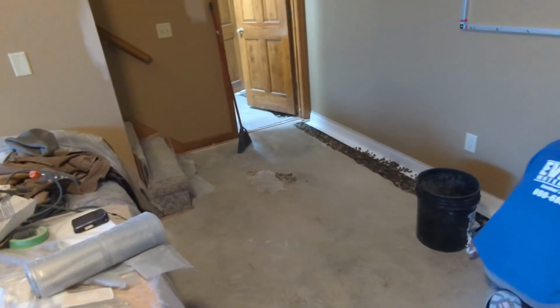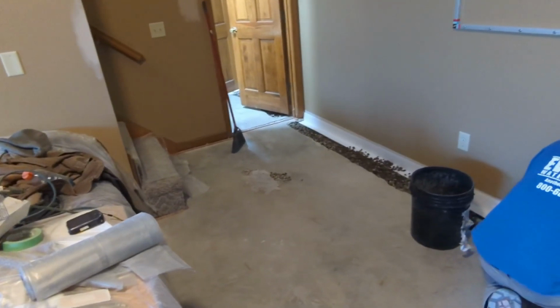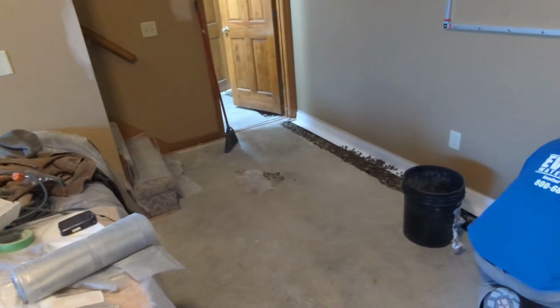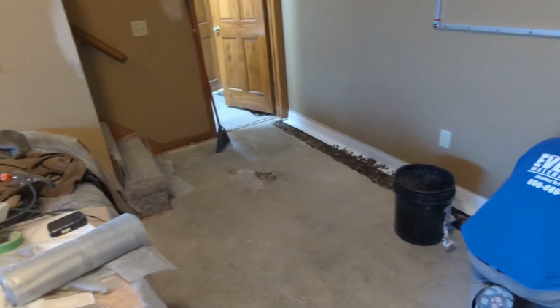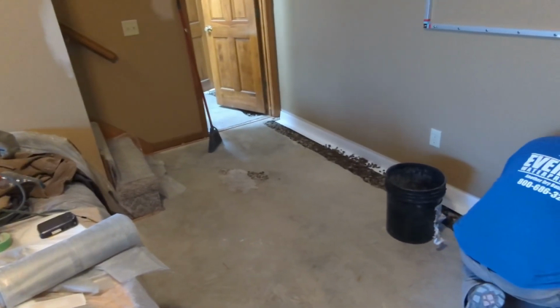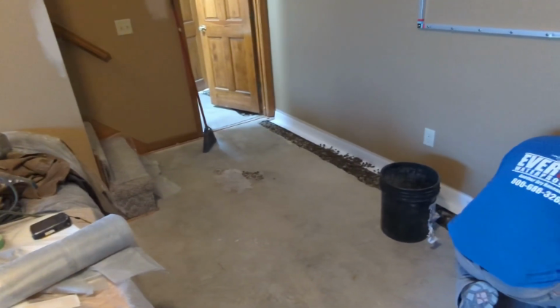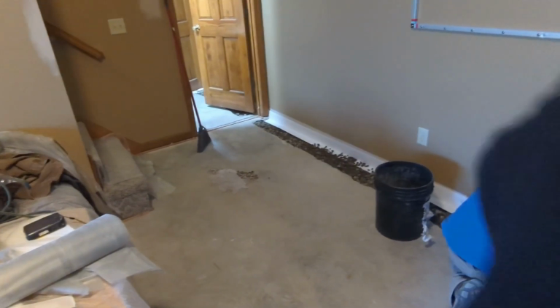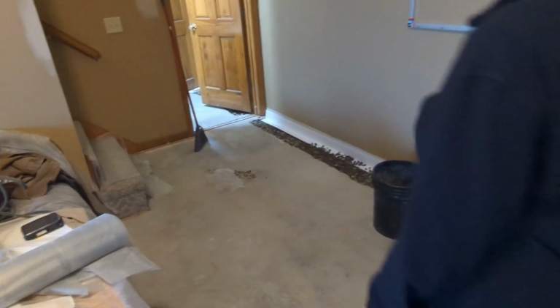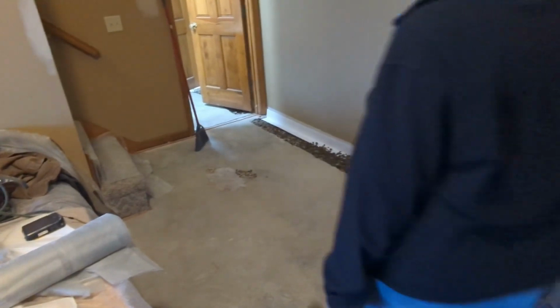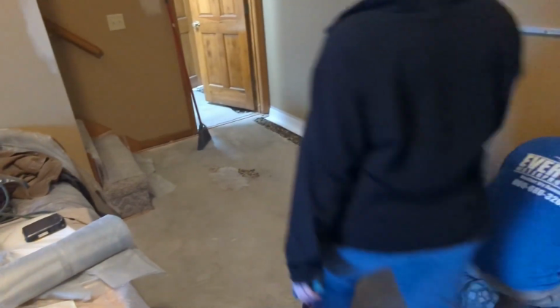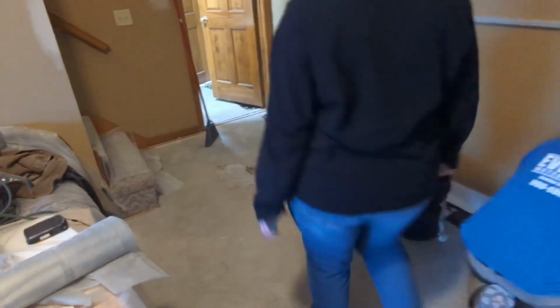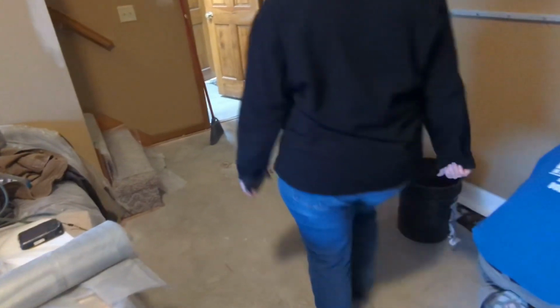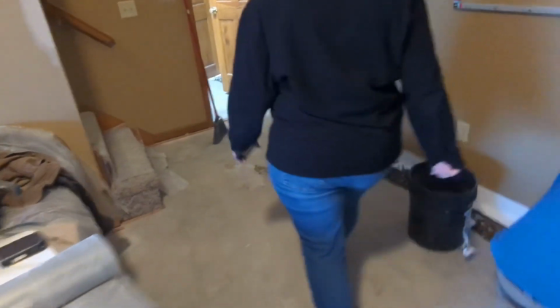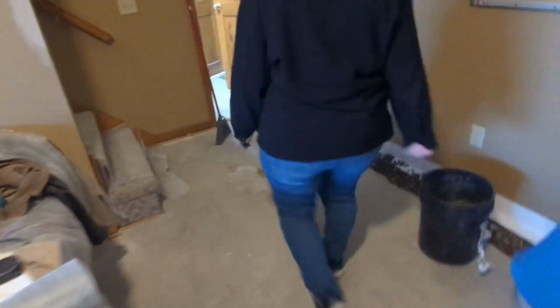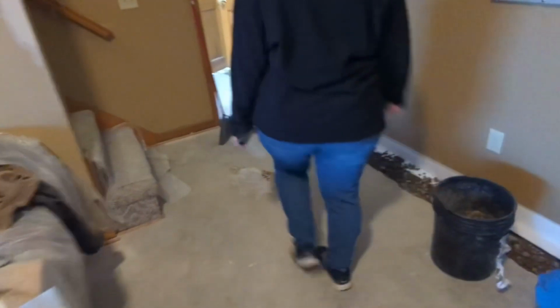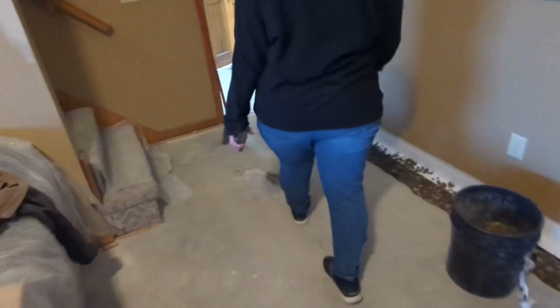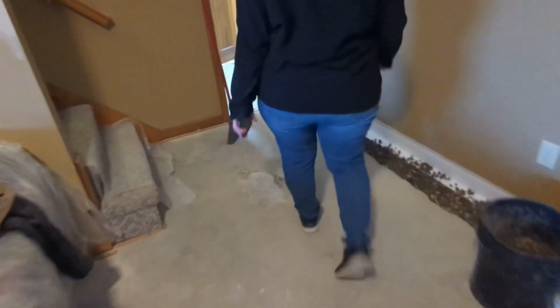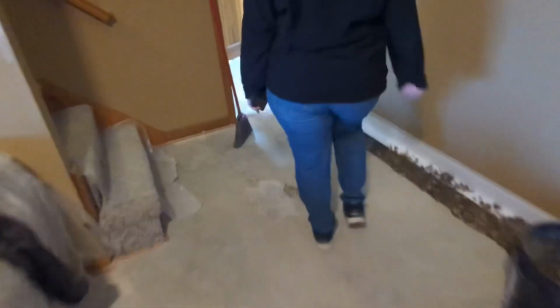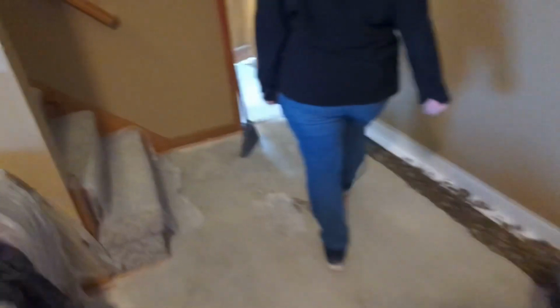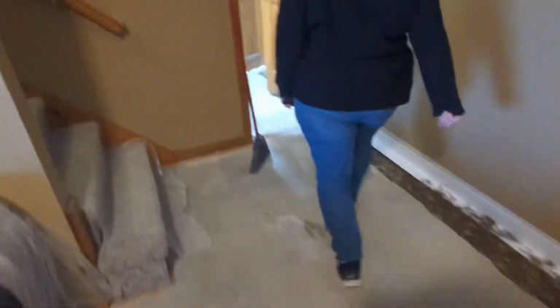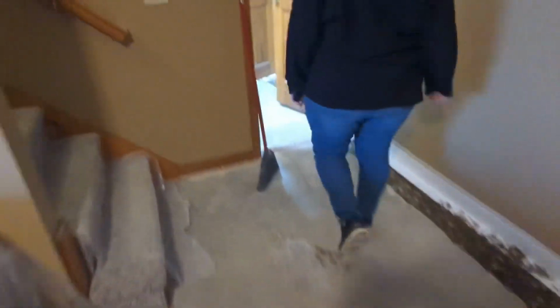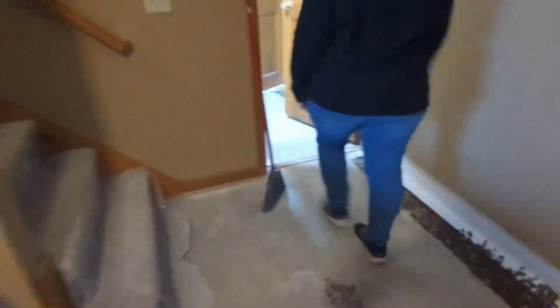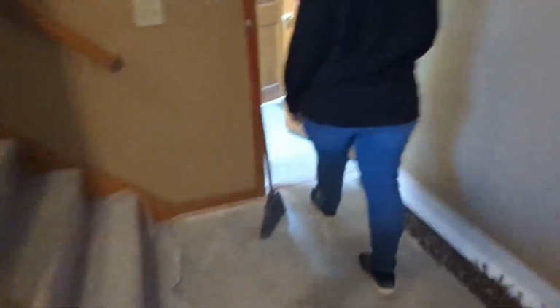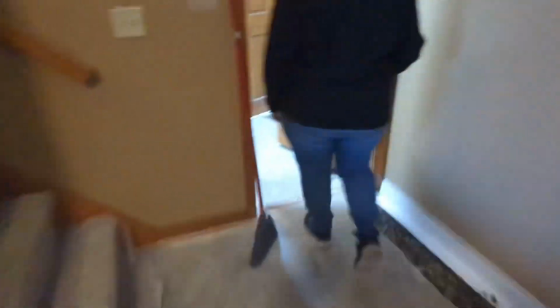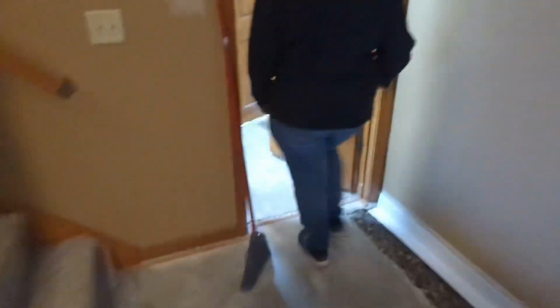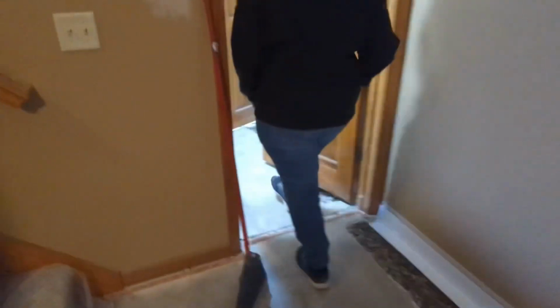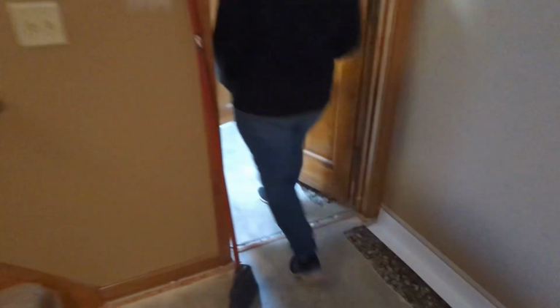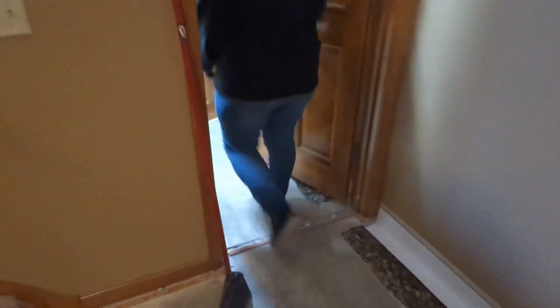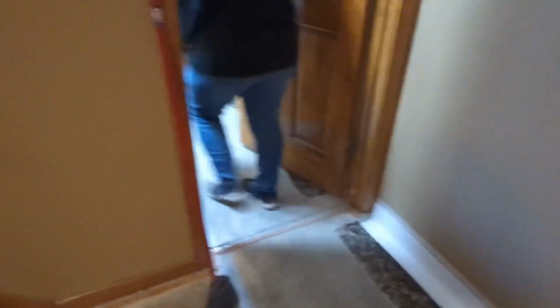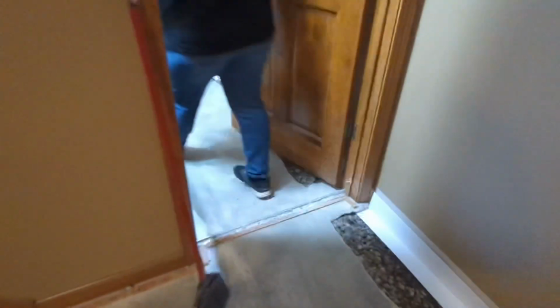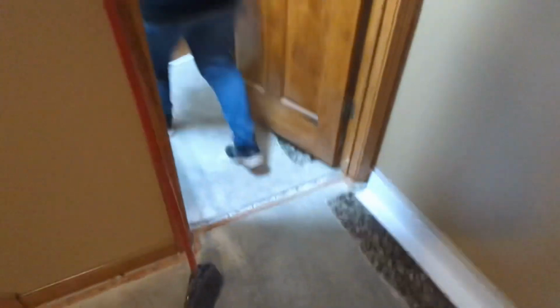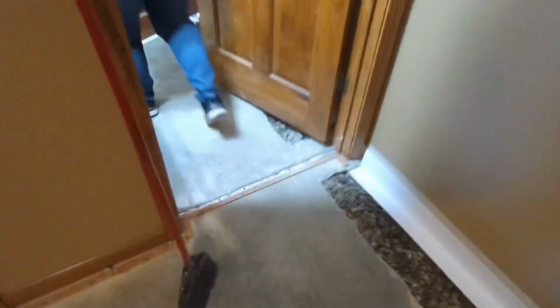At least it woke me up! And here the sump pump's still in here, yeah? The other ones — there's two.